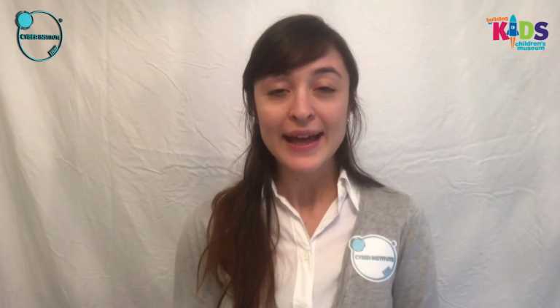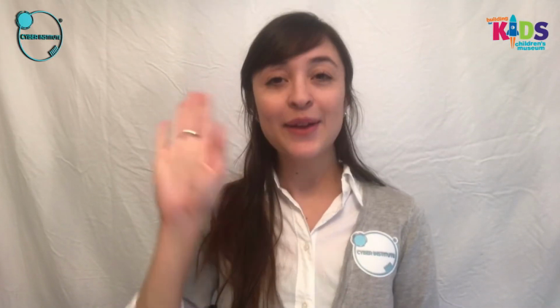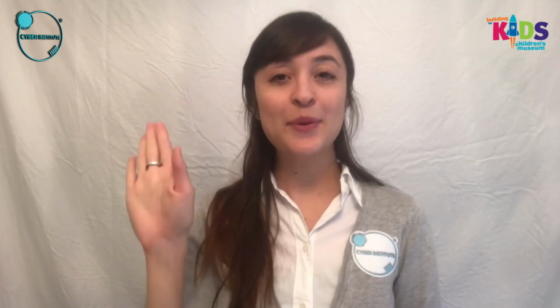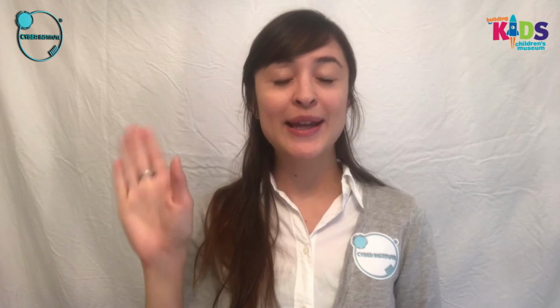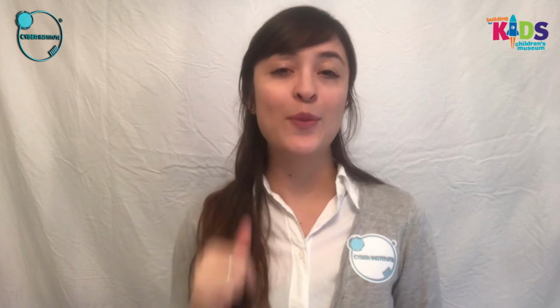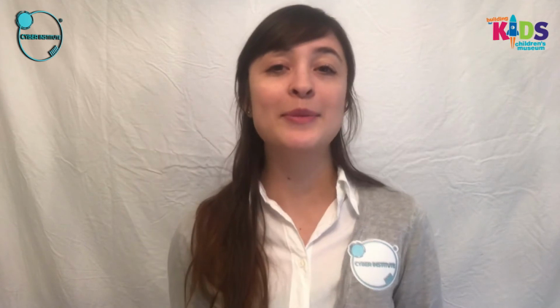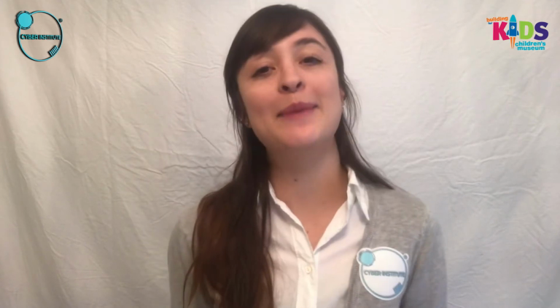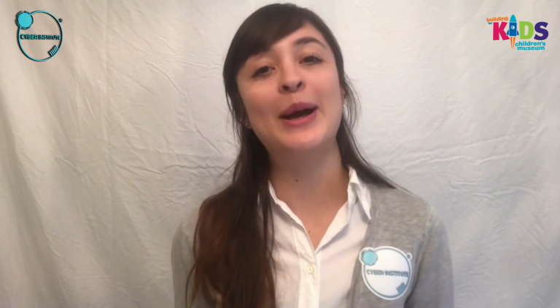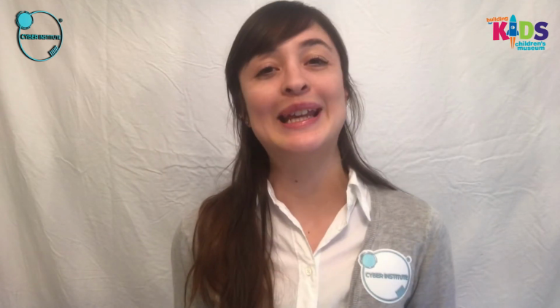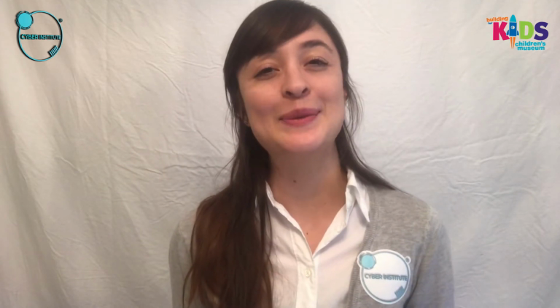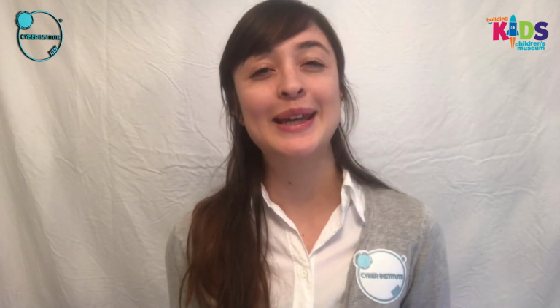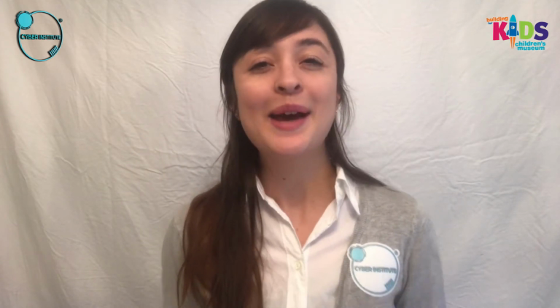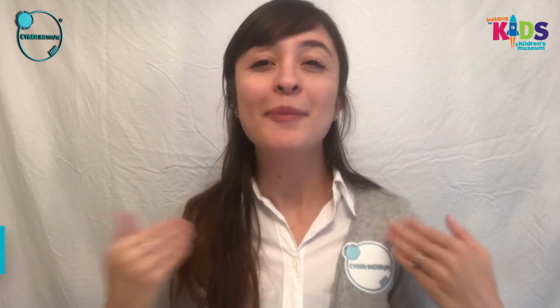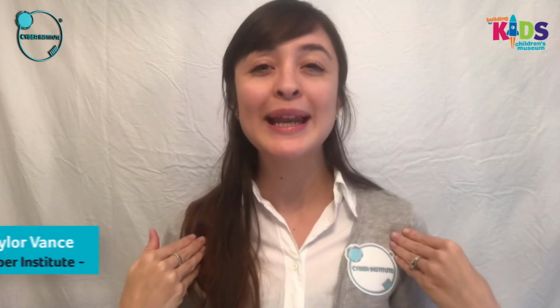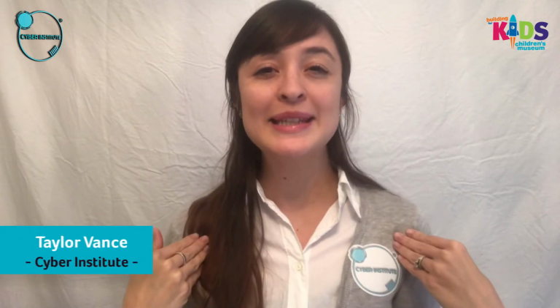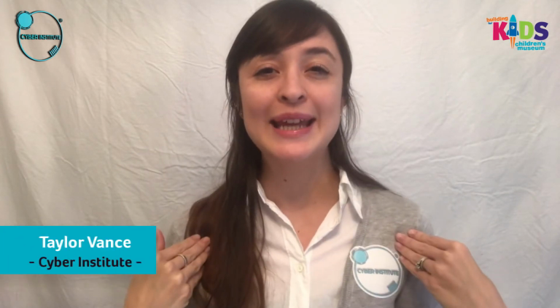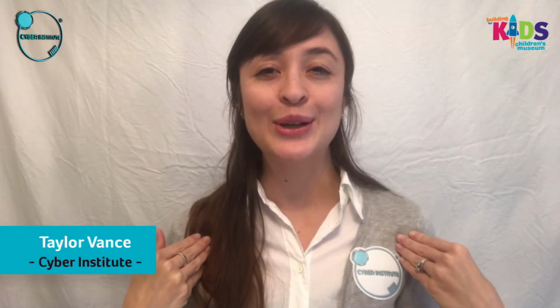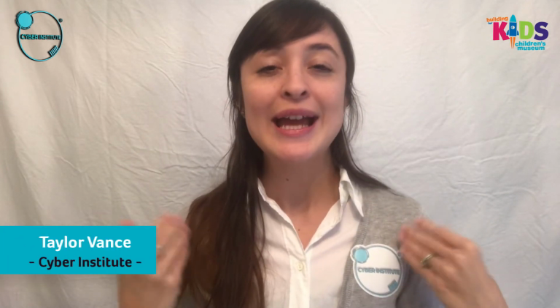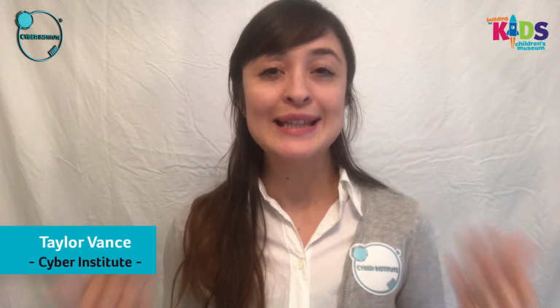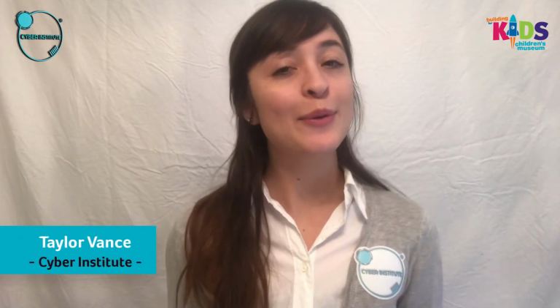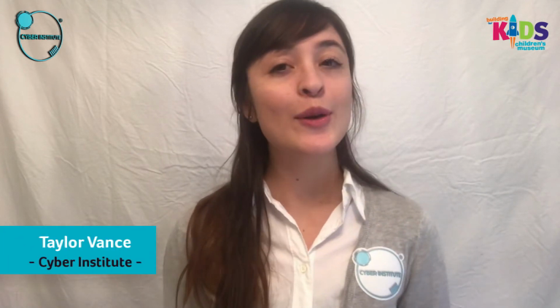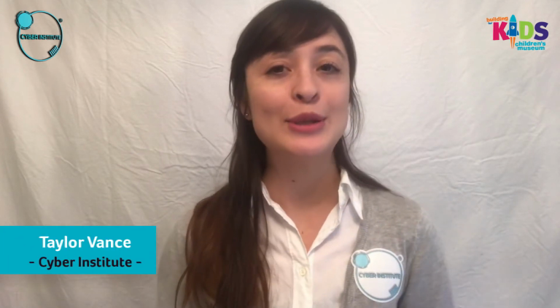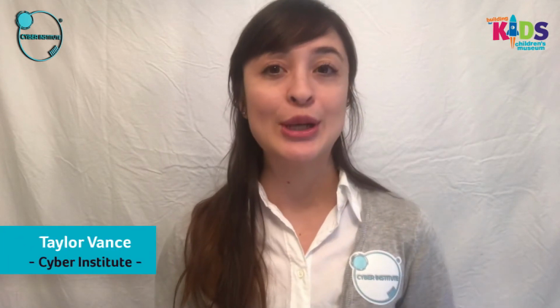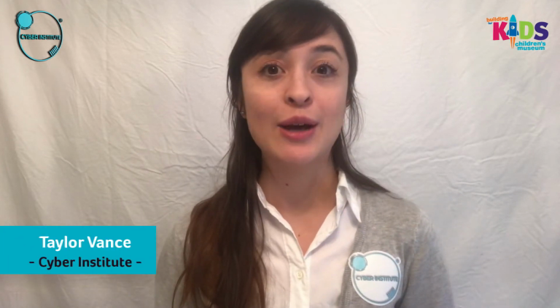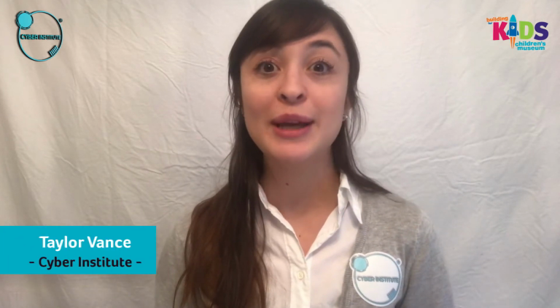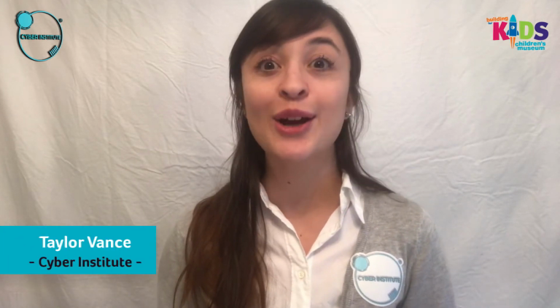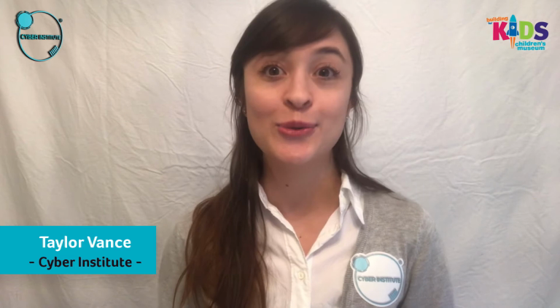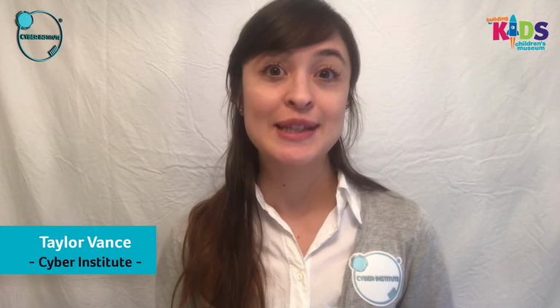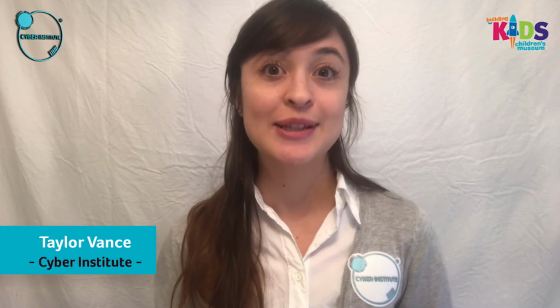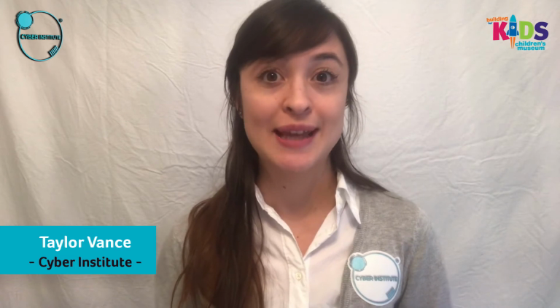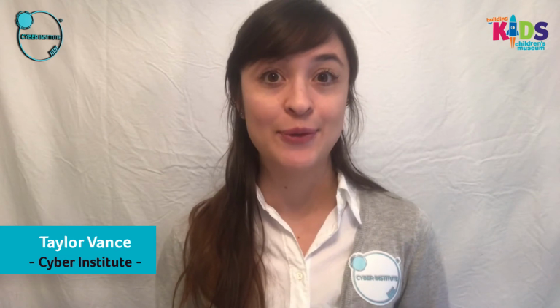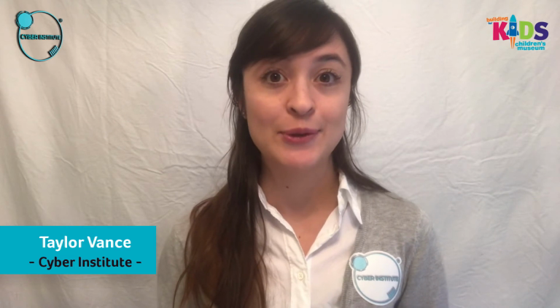Hello everyone and welcome to STEM Powered Kids Week. My name is Taylor and today we're going to be learning how to make our own secret ciphers.